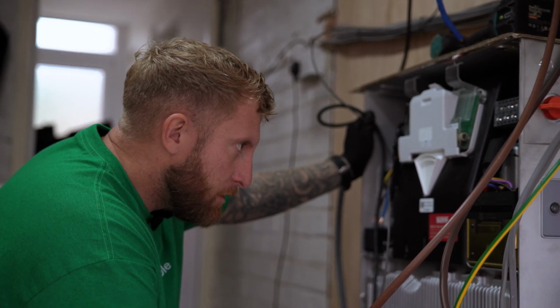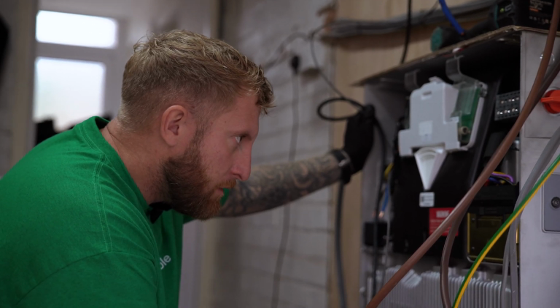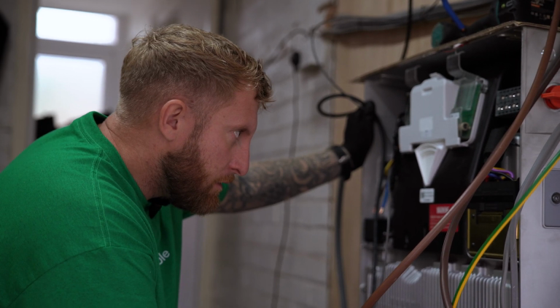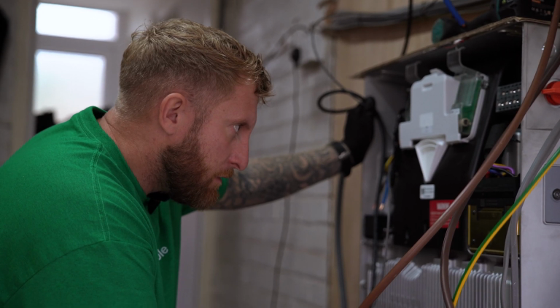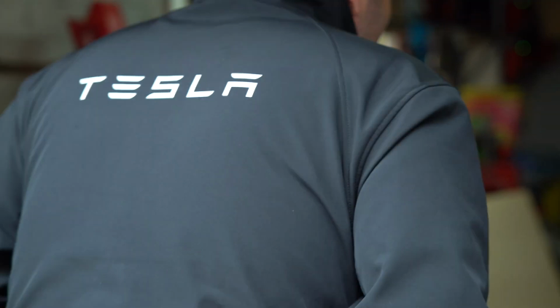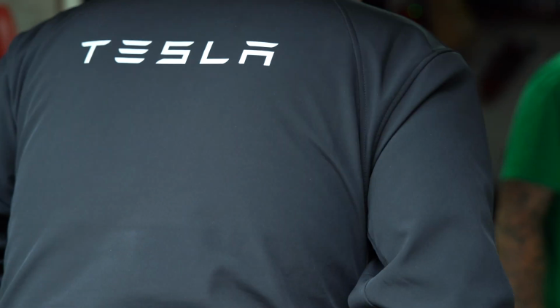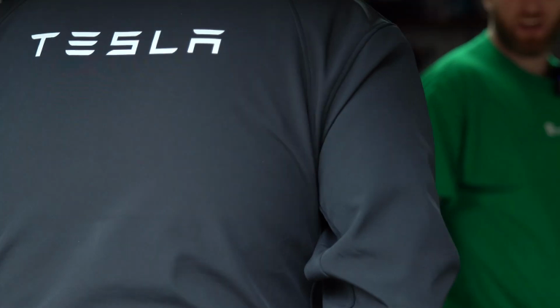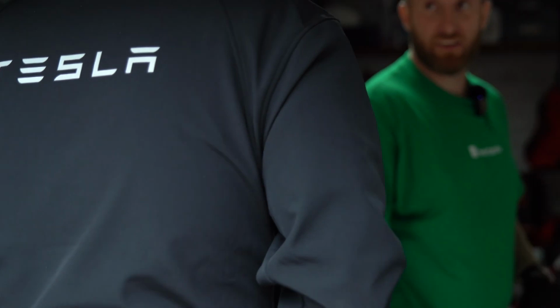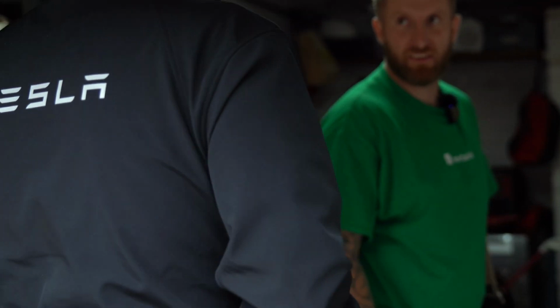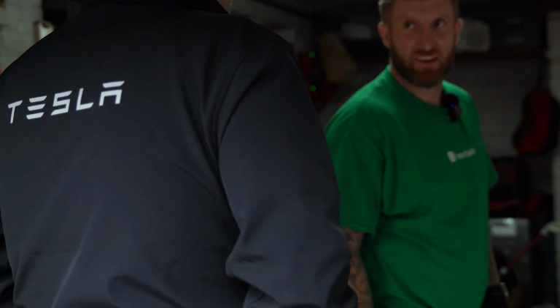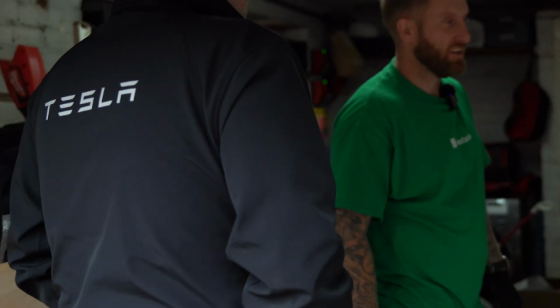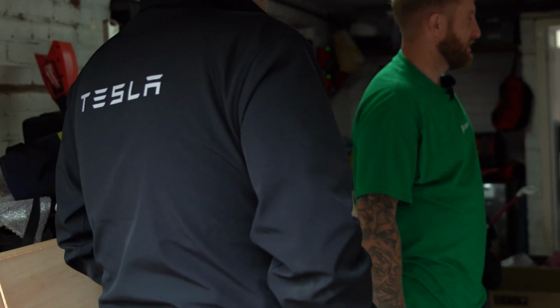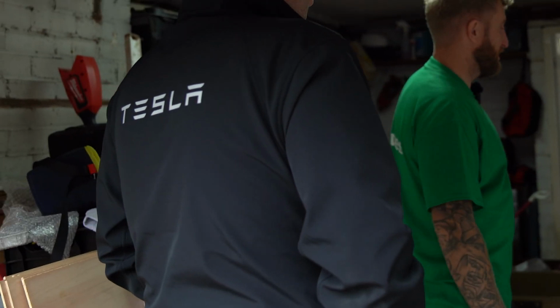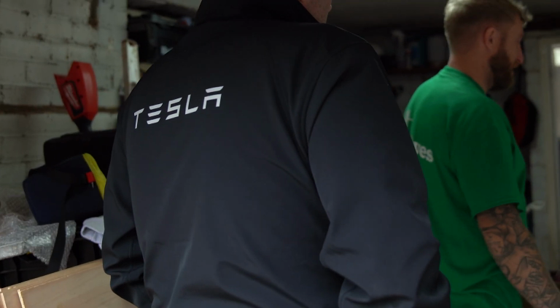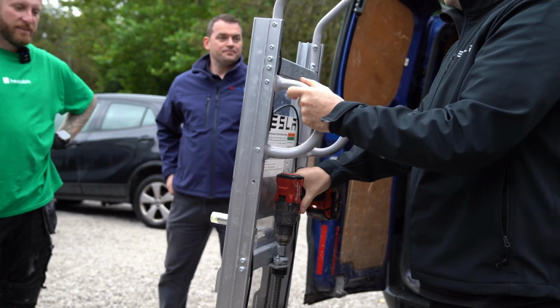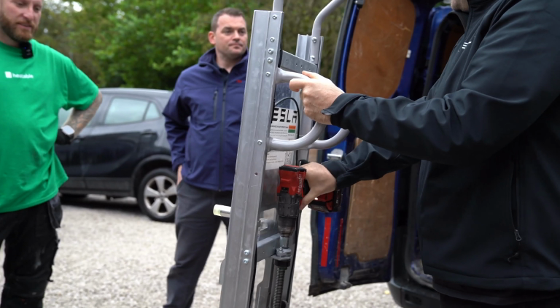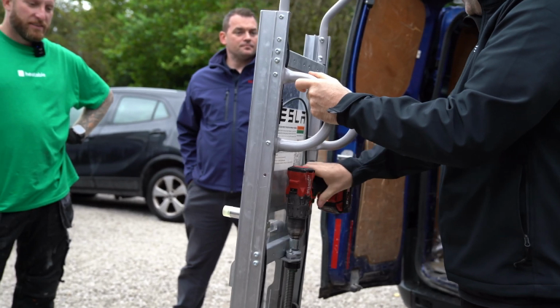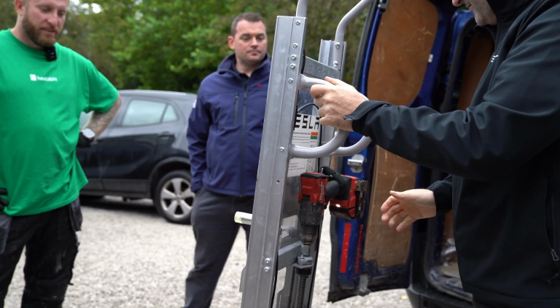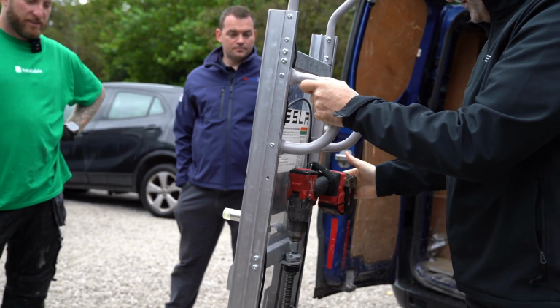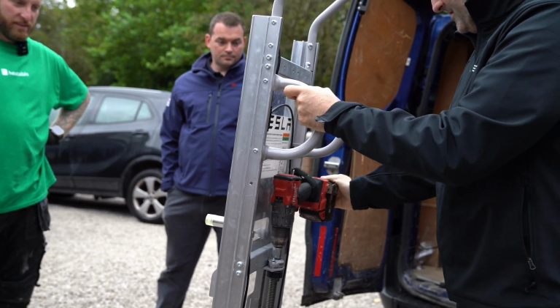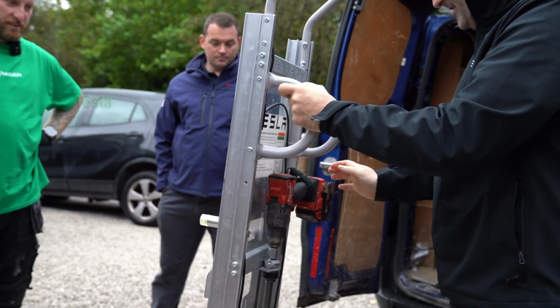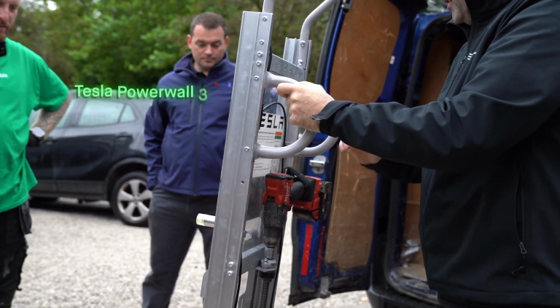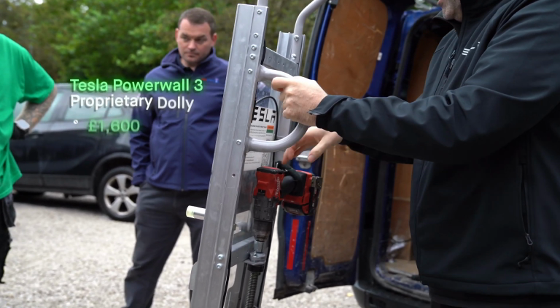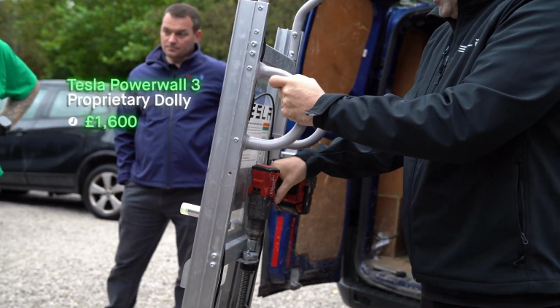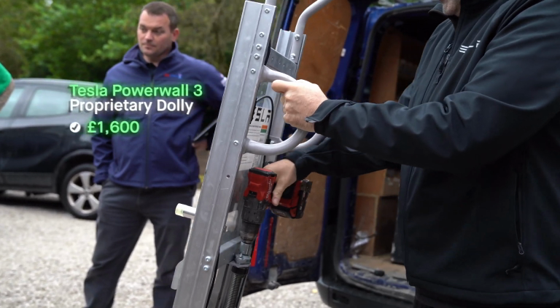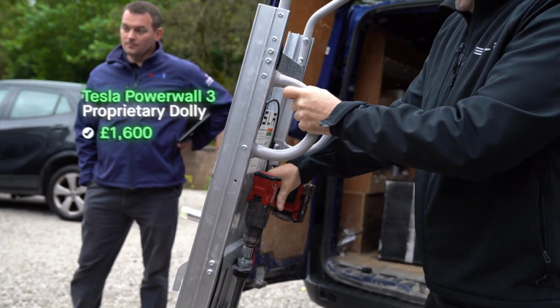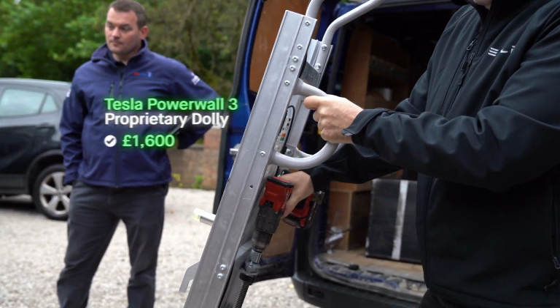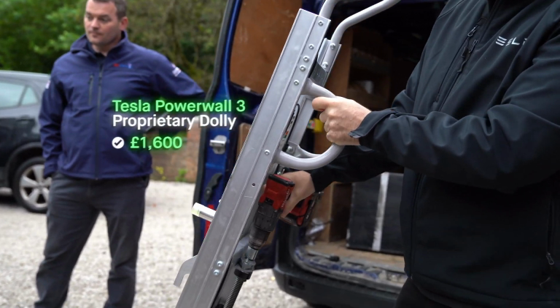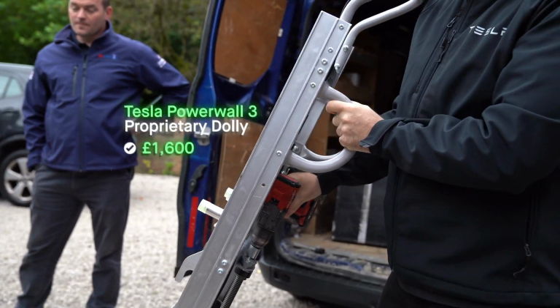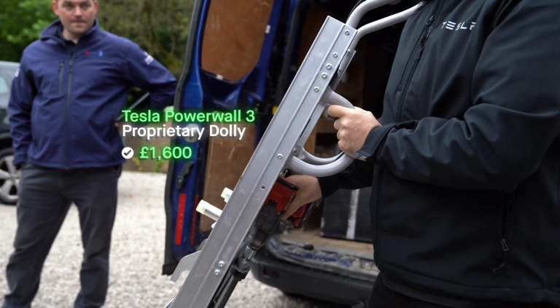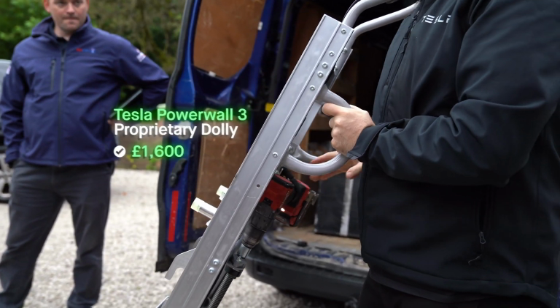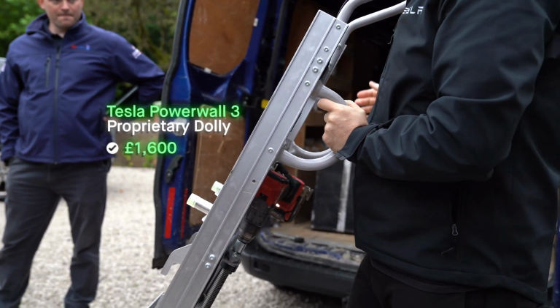Now this was a big moment for Heatable and Tesla, and so they sent someone down to keep an eye on things and show off their lovely new dolly.